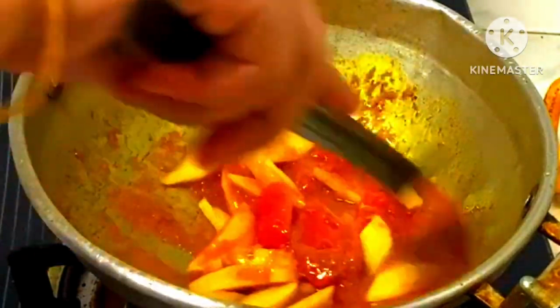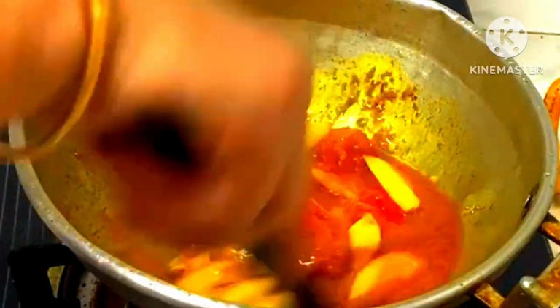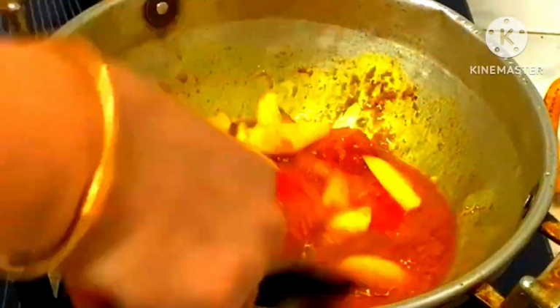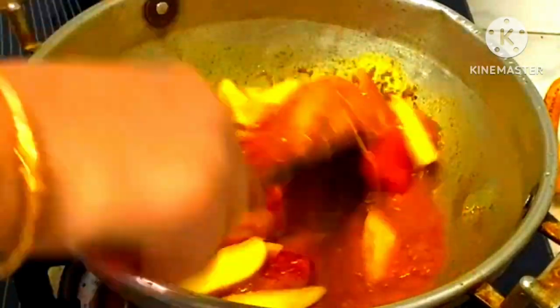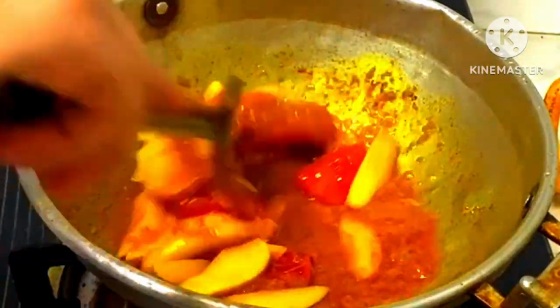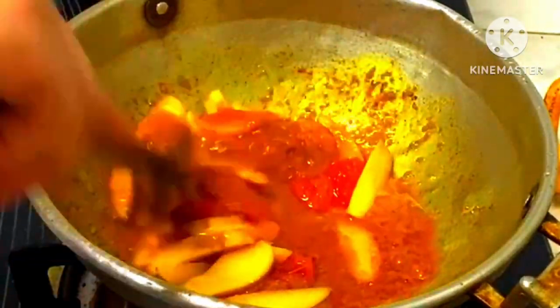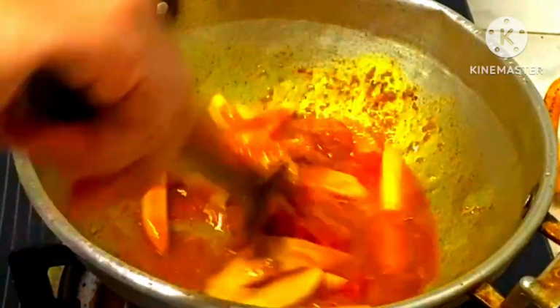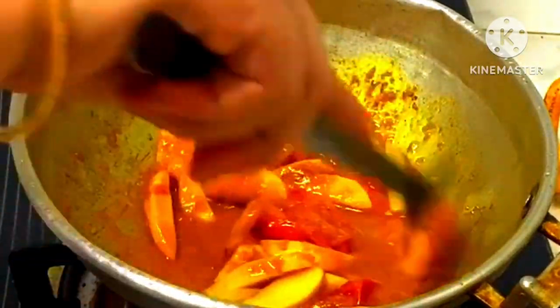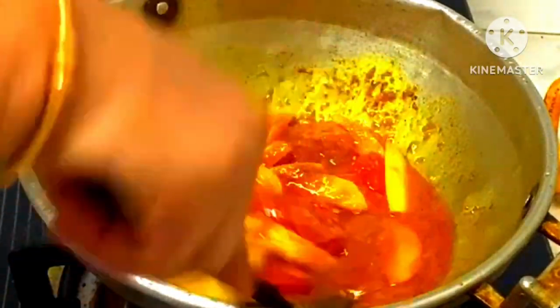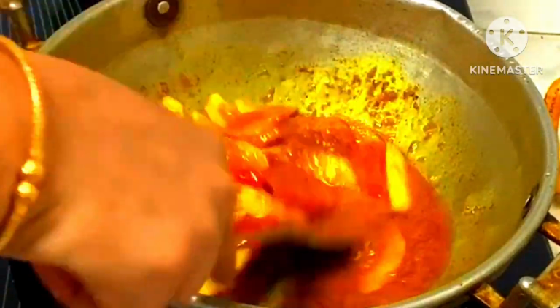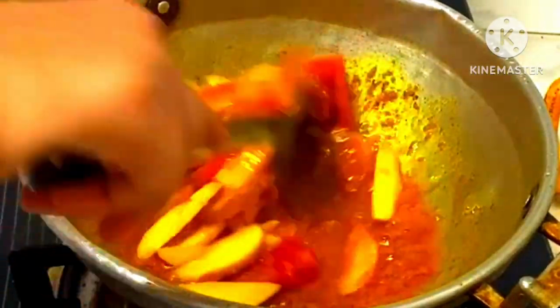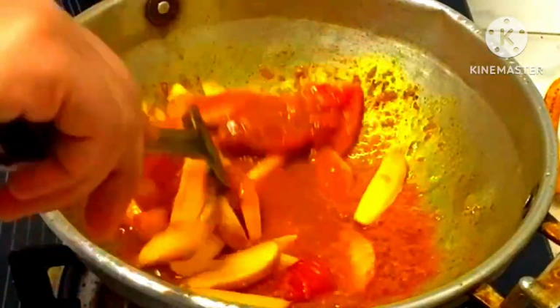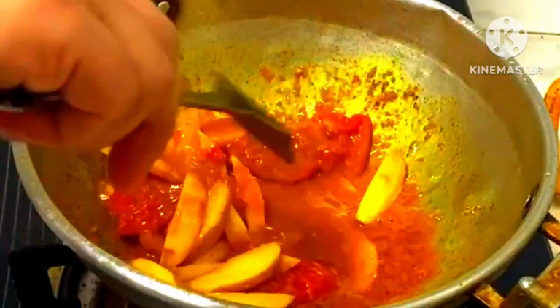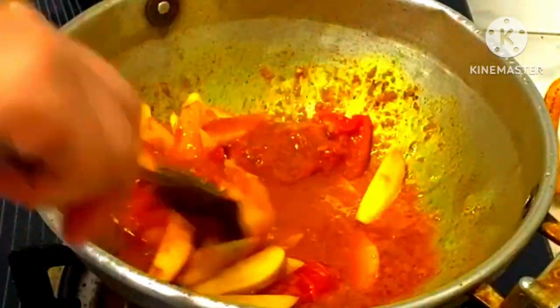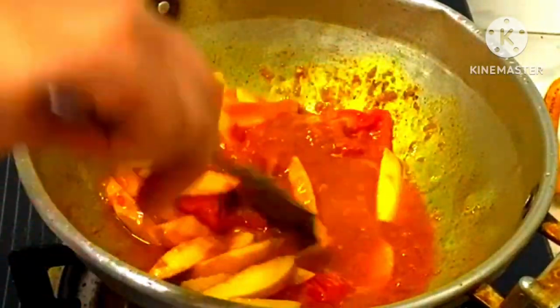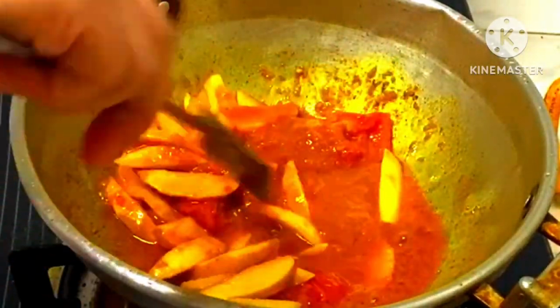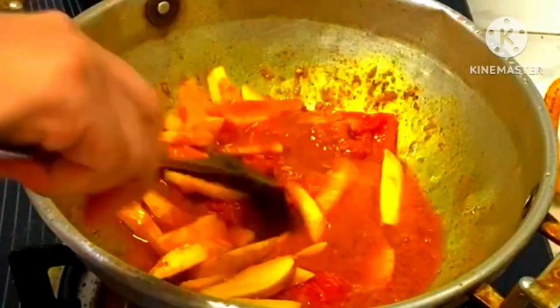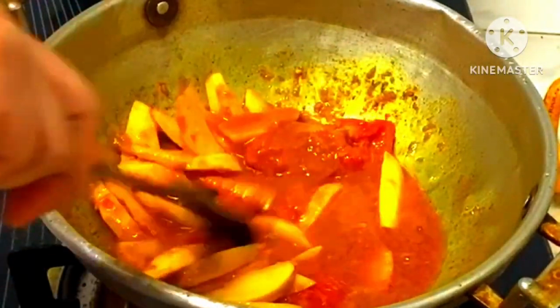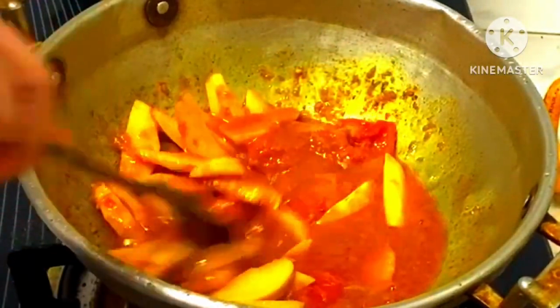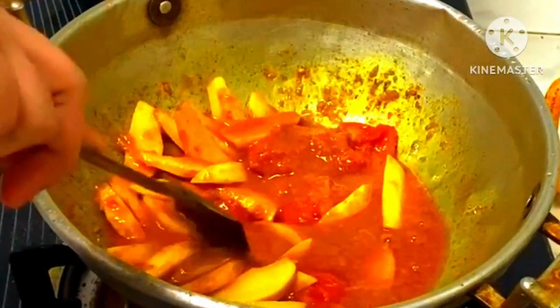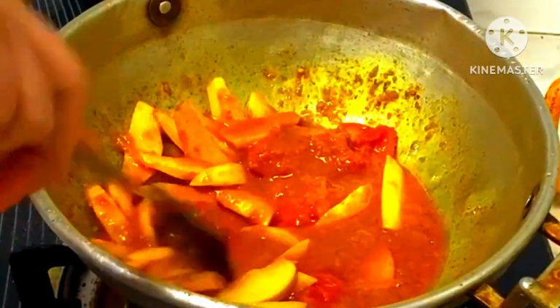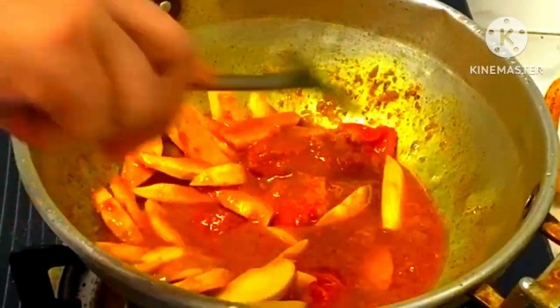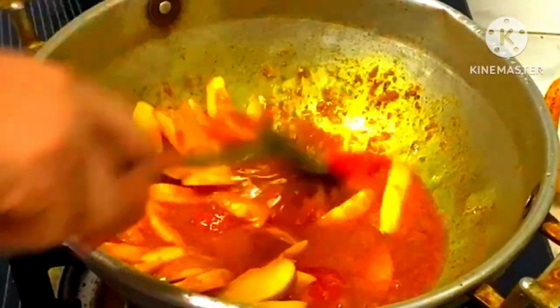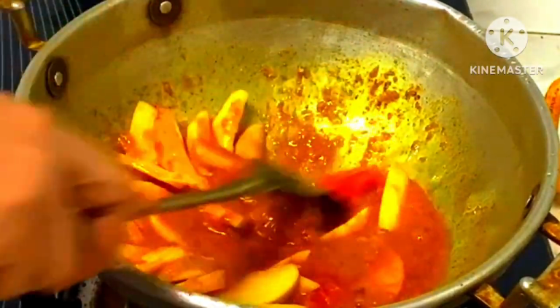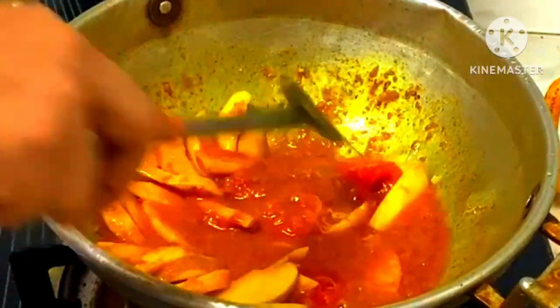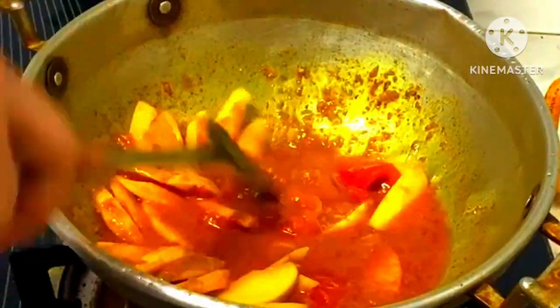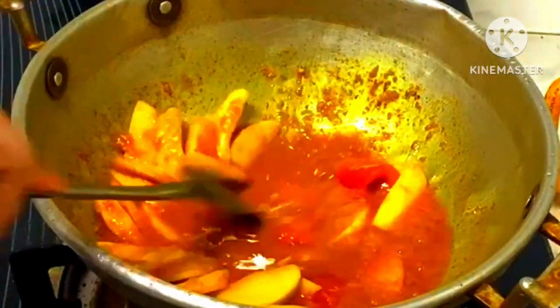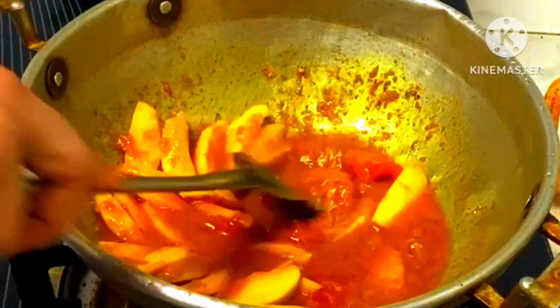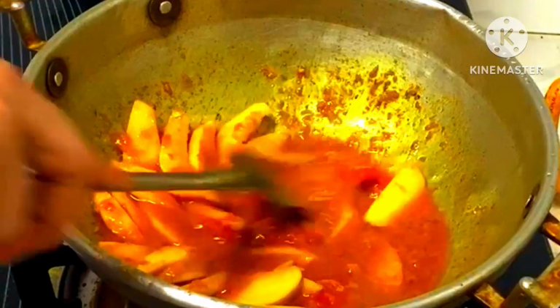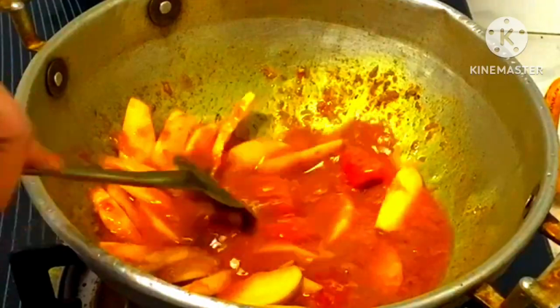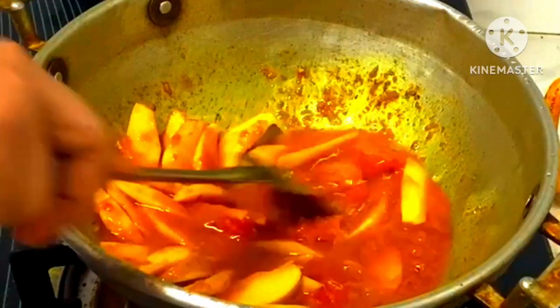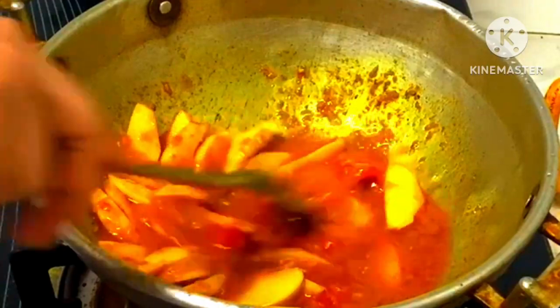This is the tomato sauce. I have tried it. It is a bit too friendly.